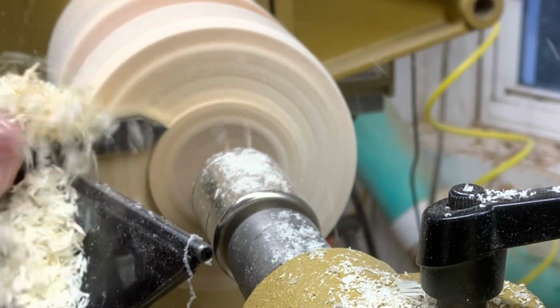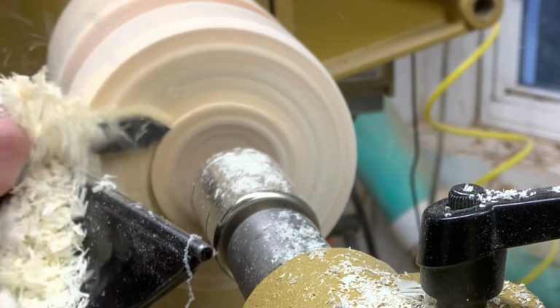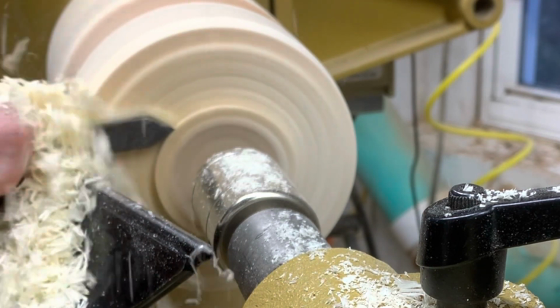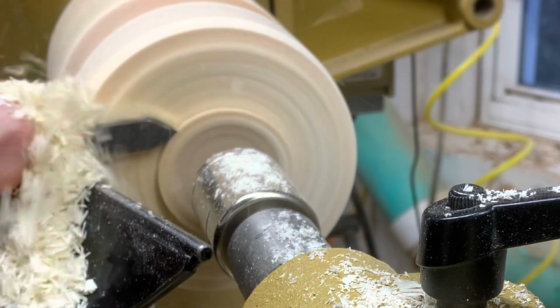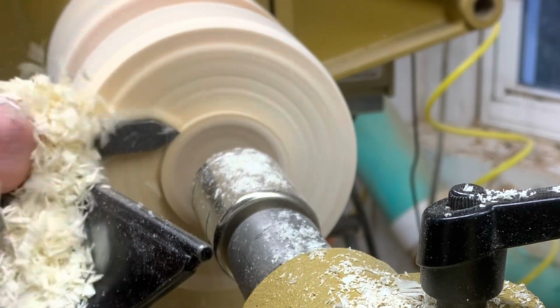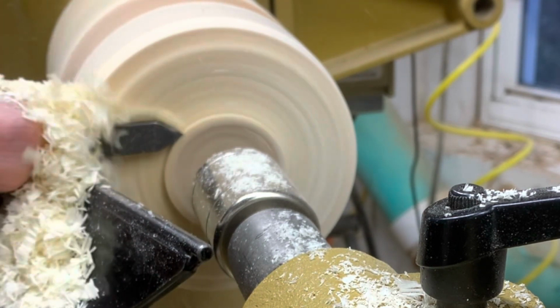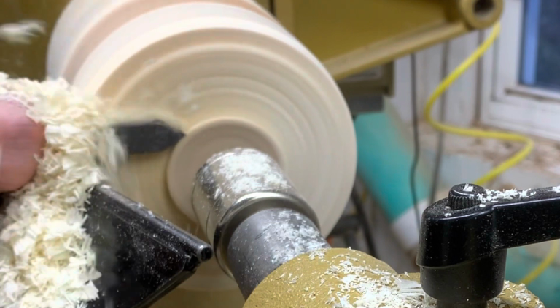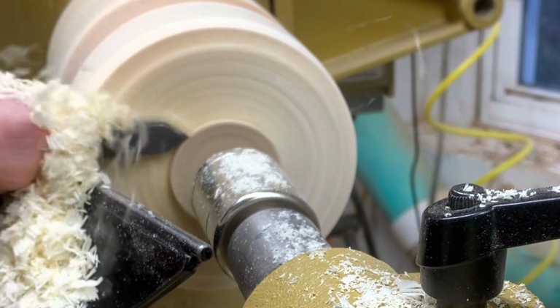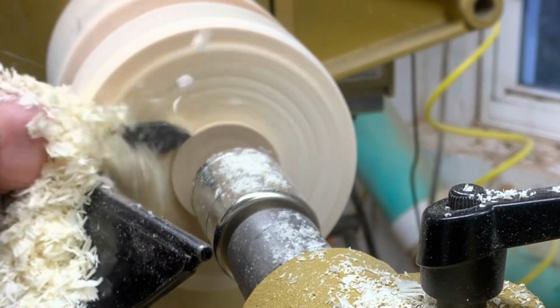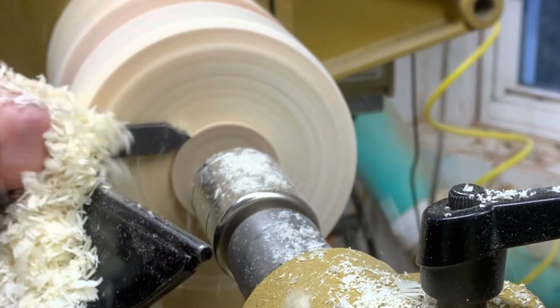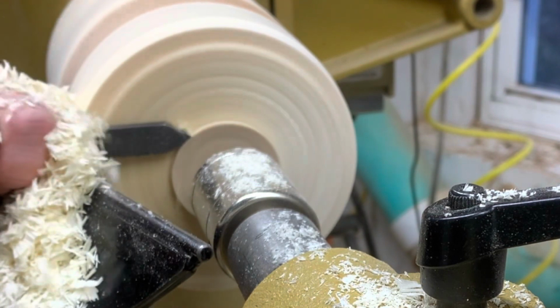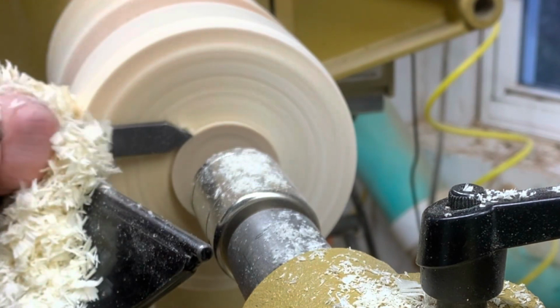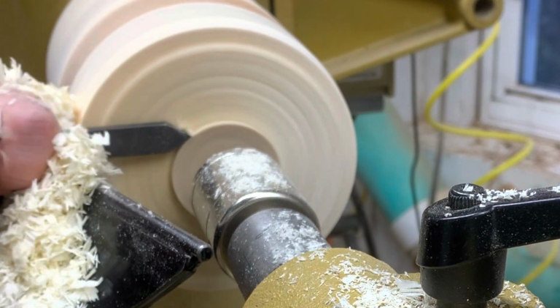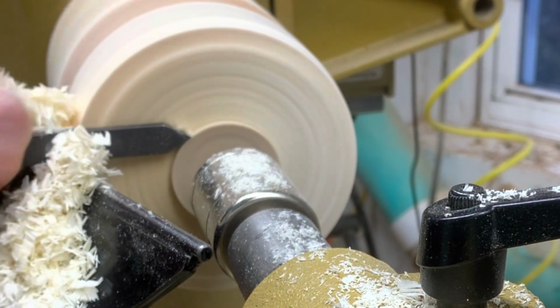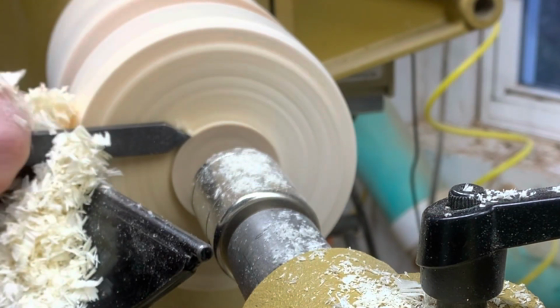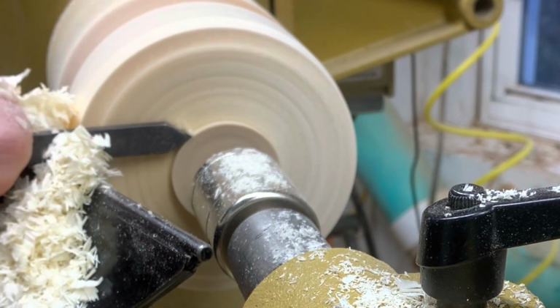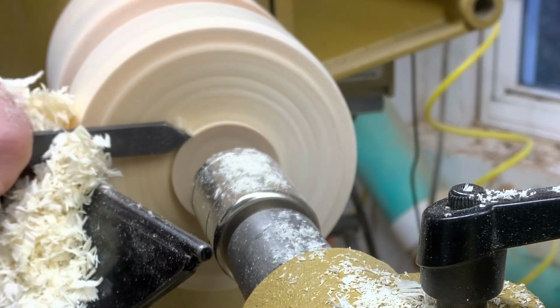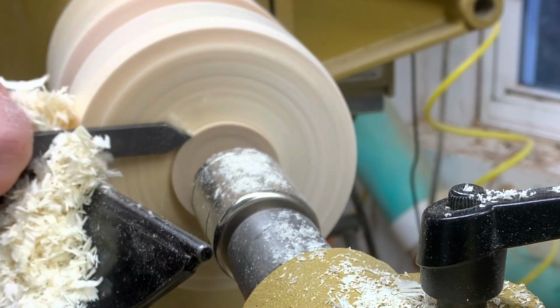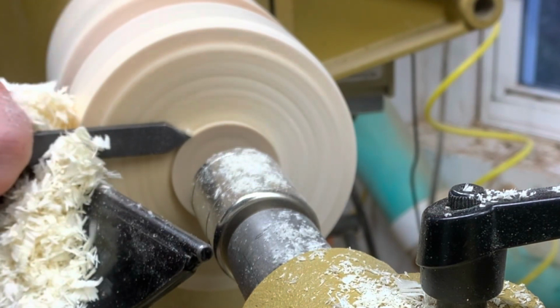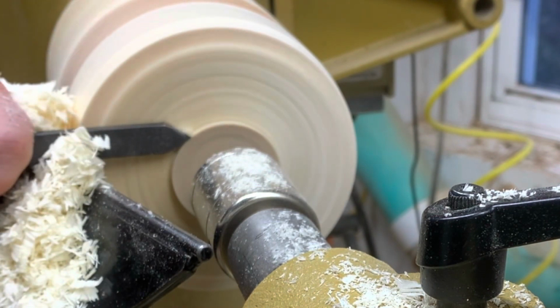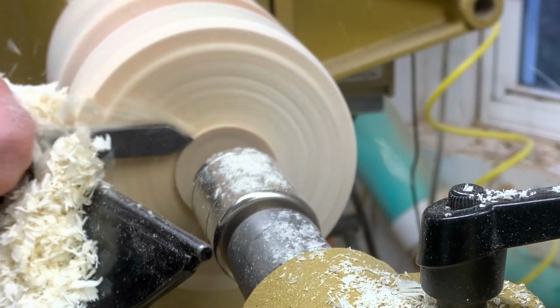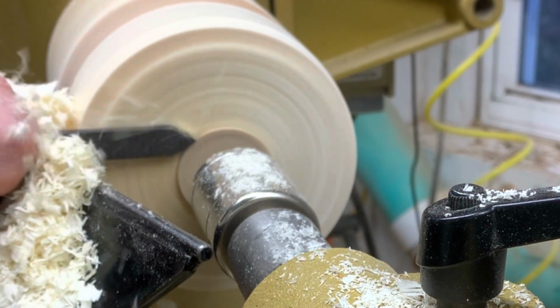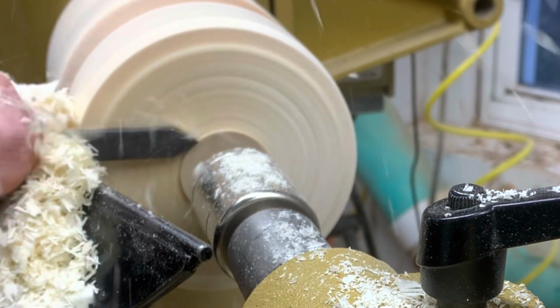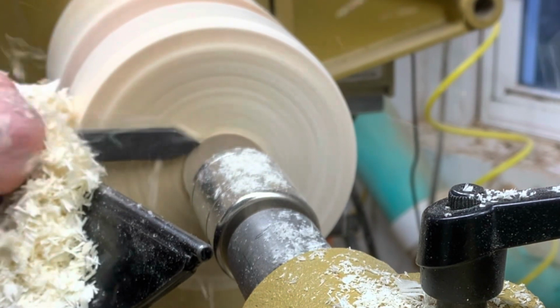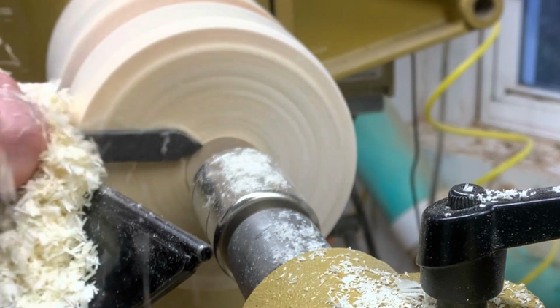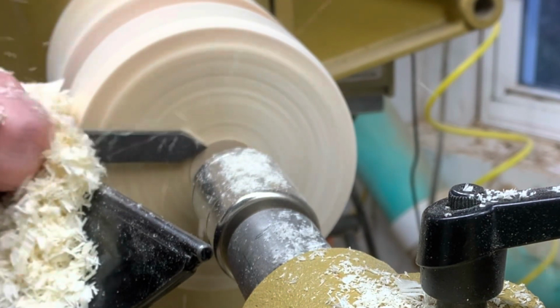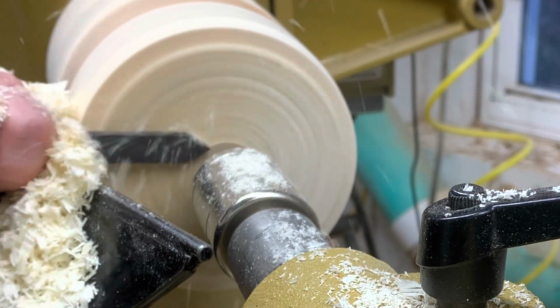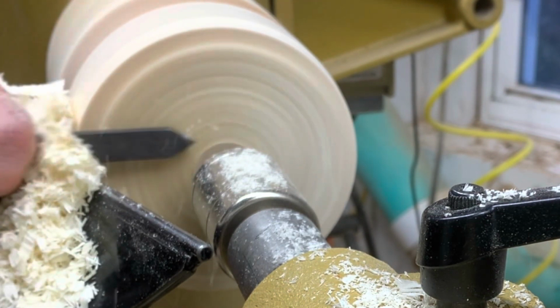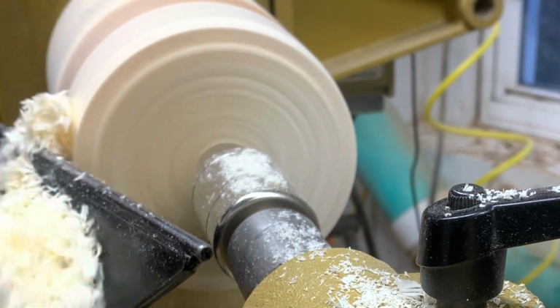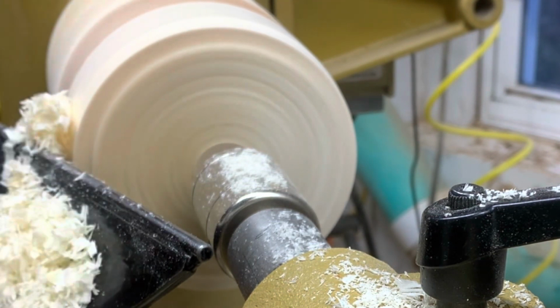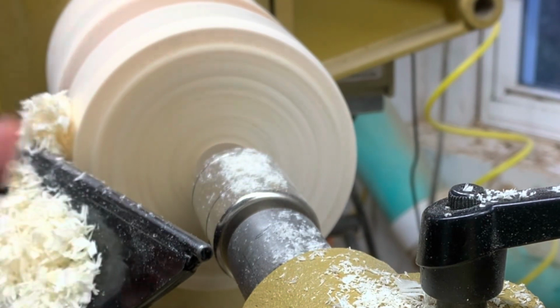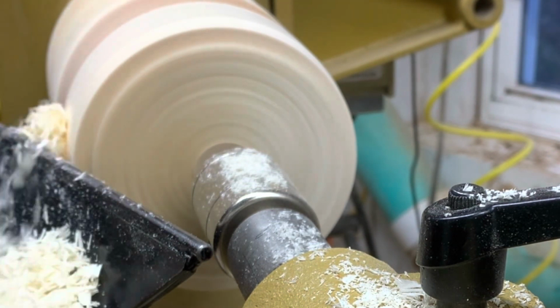All the way in — see right there, I'm still rubbing, chasing that bevel all the way in.